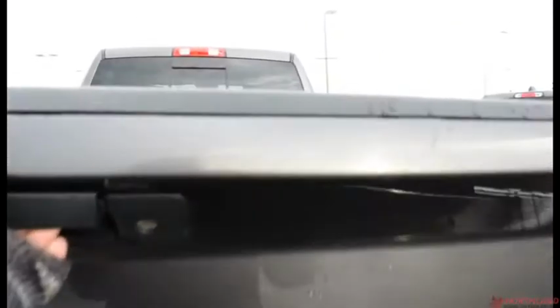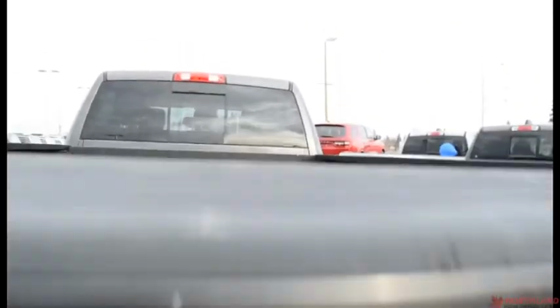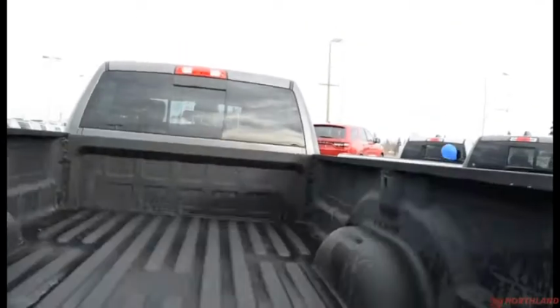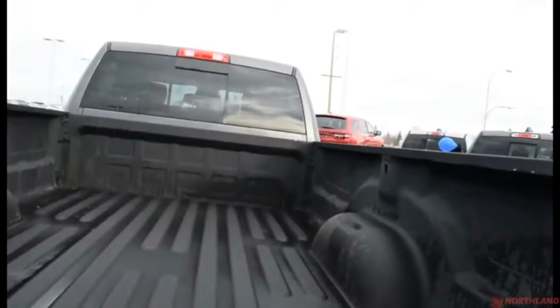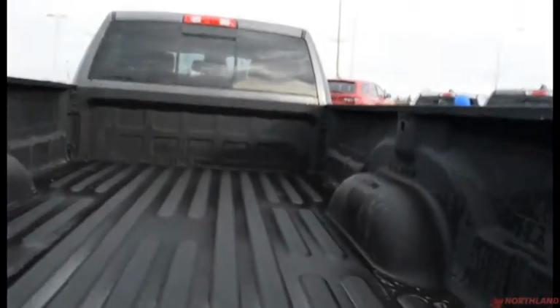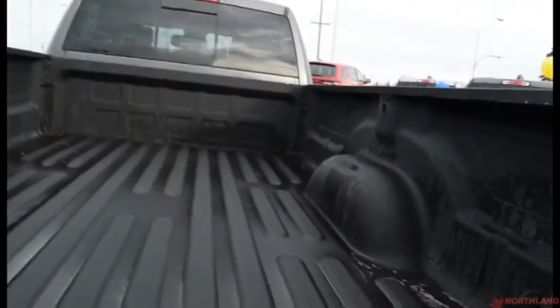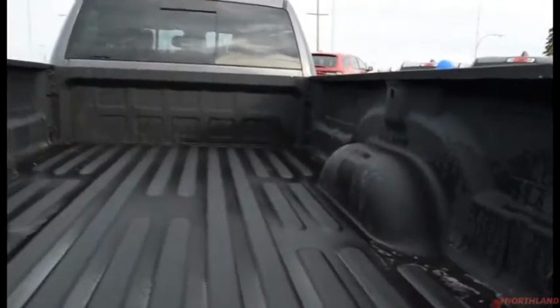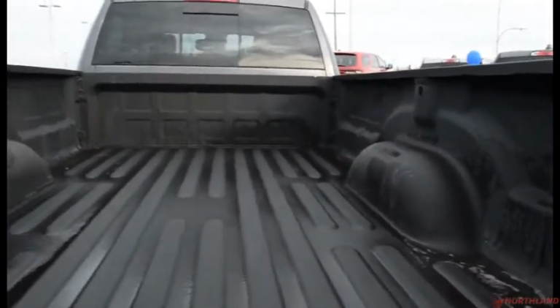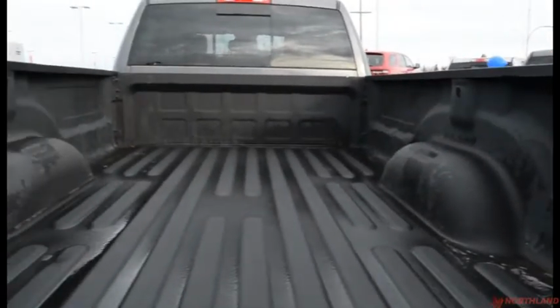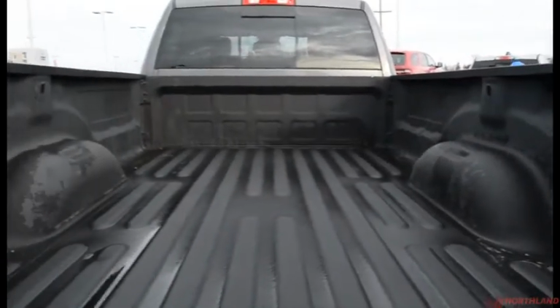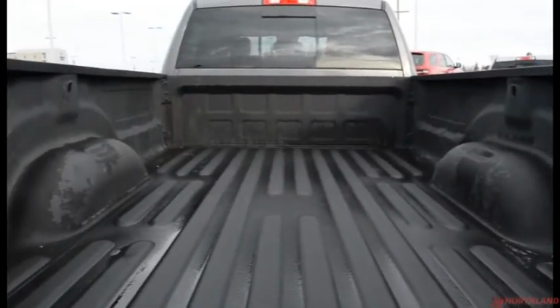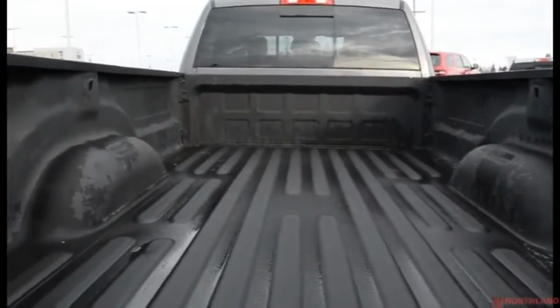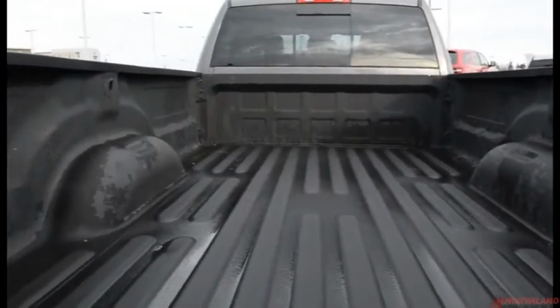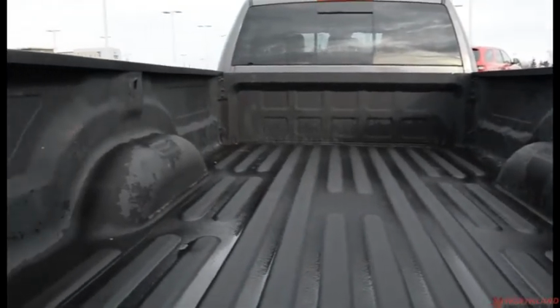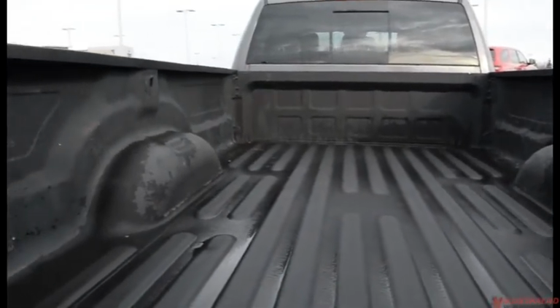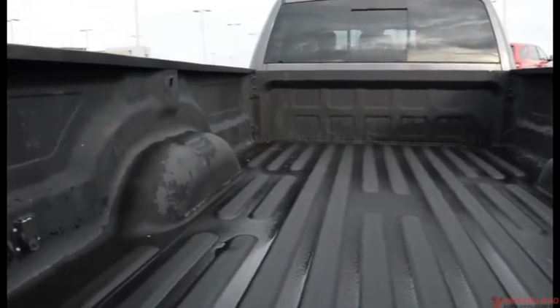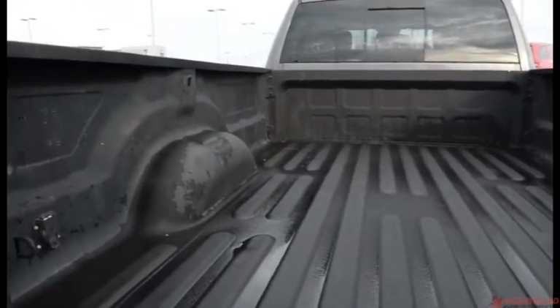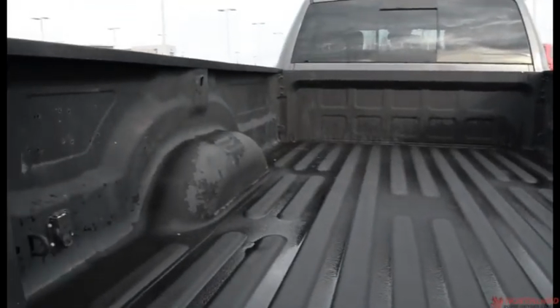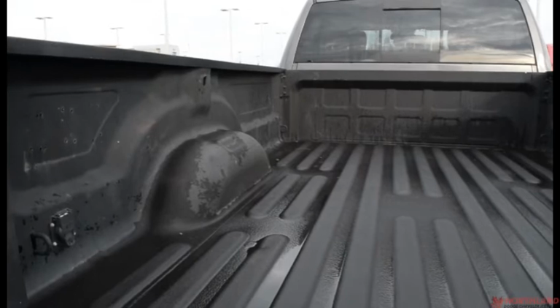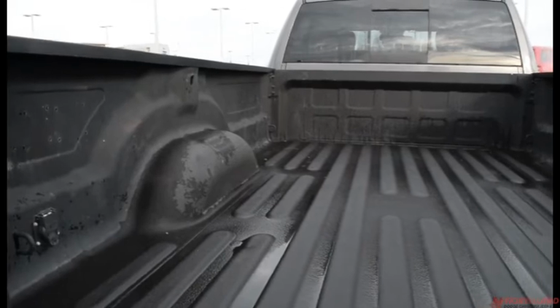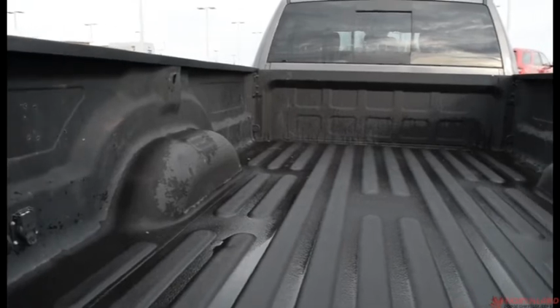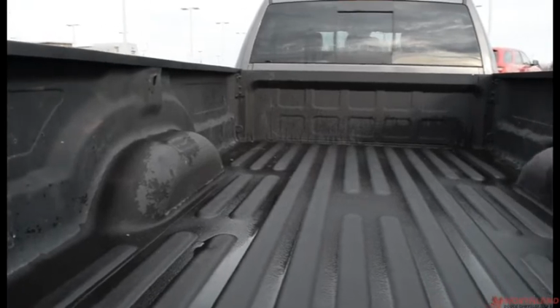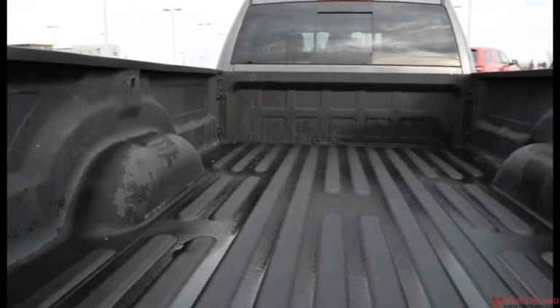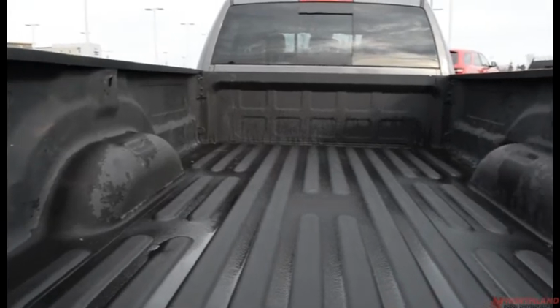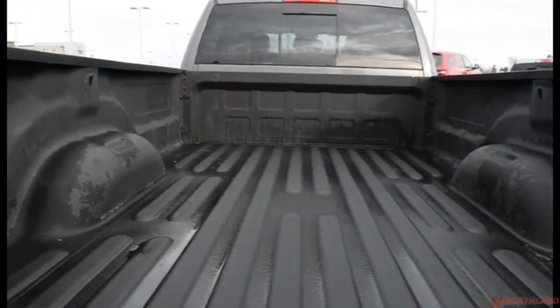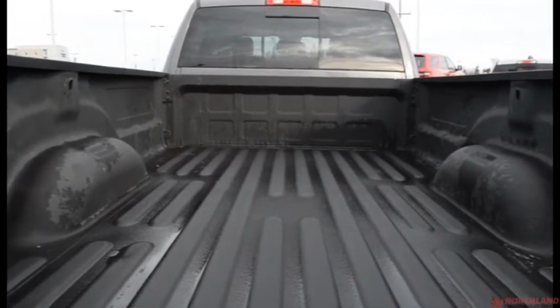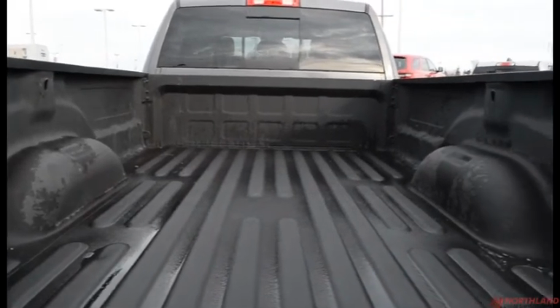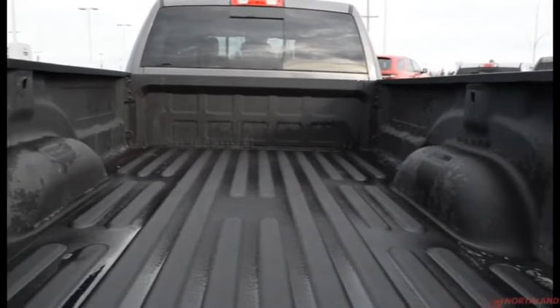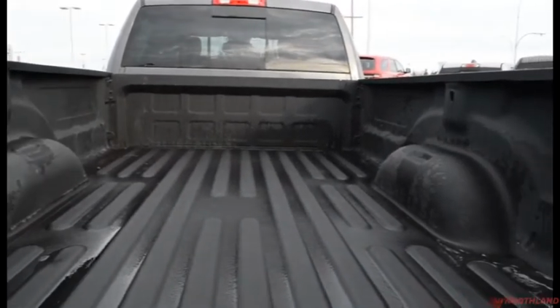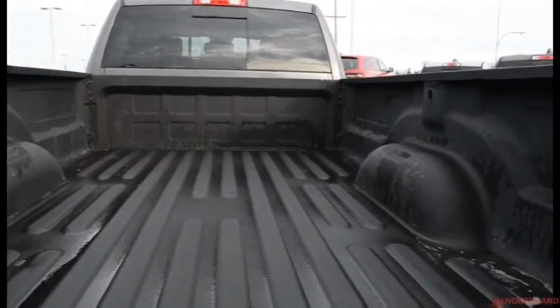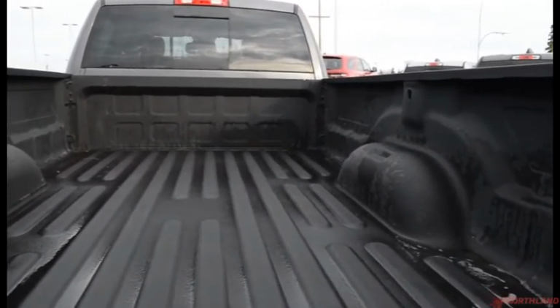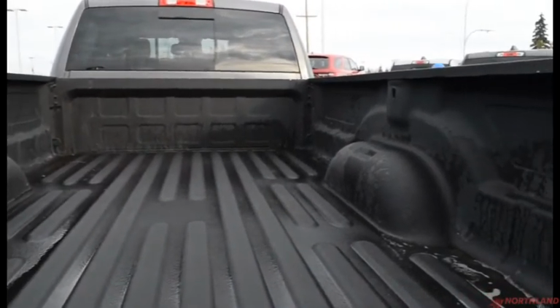Opening up the box — it's an 8-foot box as I said, tons and tons of room. It does have the spray-in box liner so nothing is going to get scratched up.